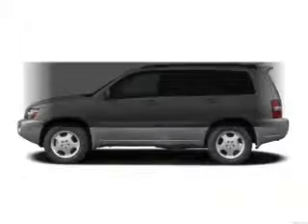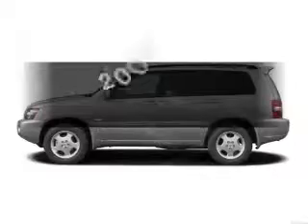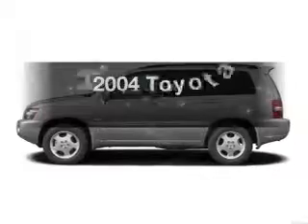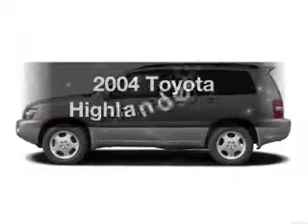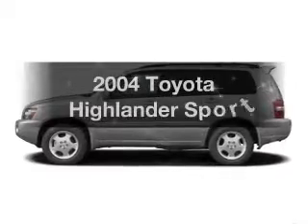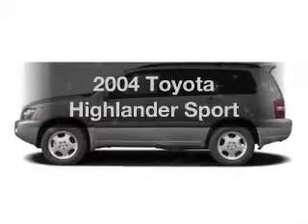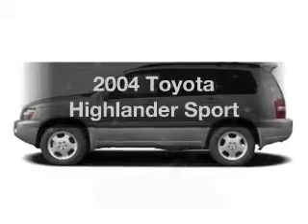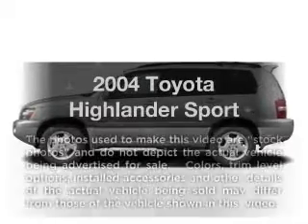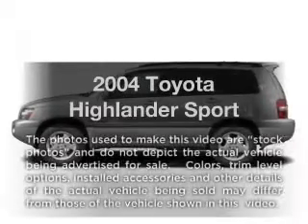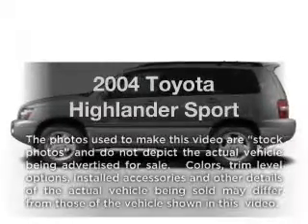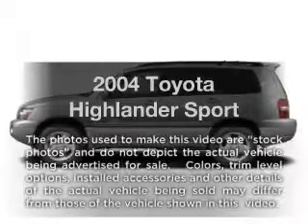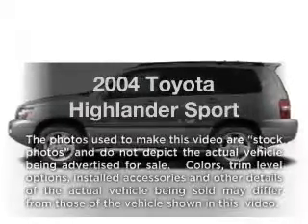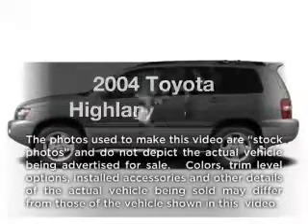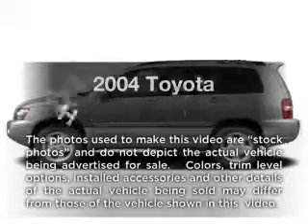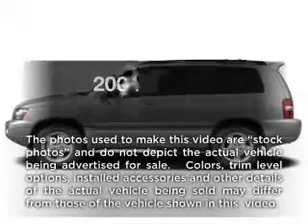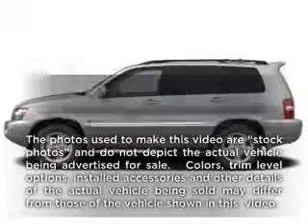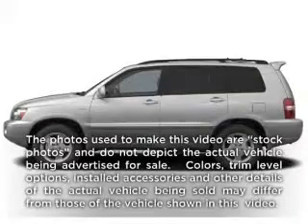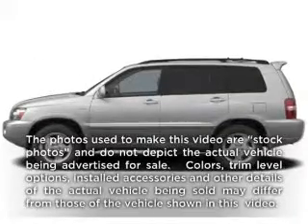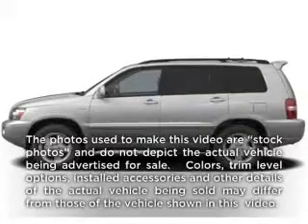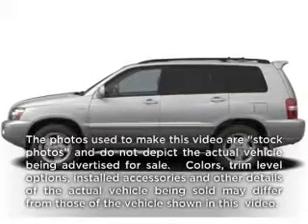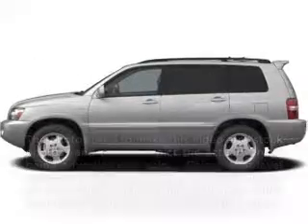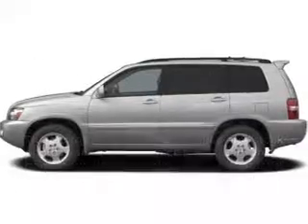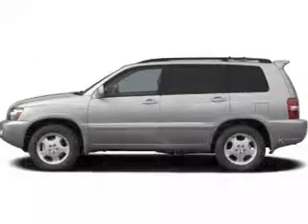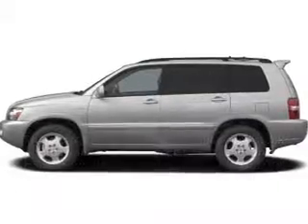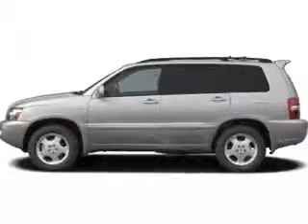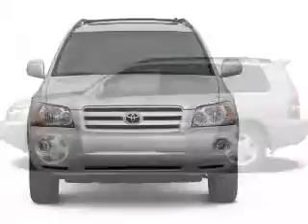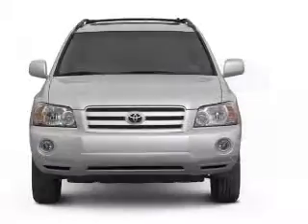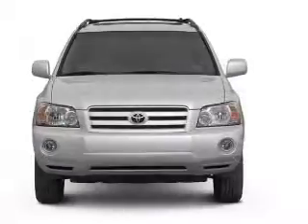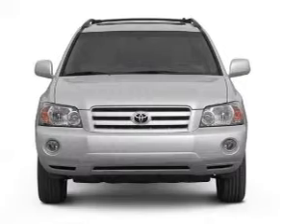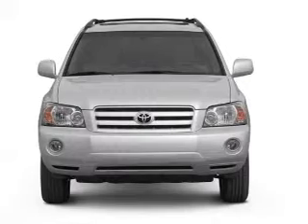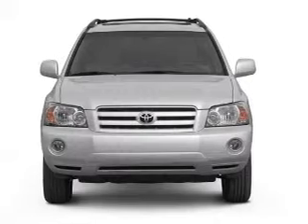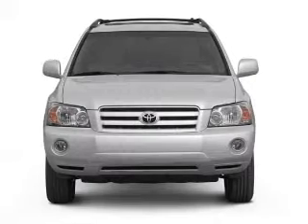Presenting the 2004 Toyota Highlander. If you're looking for an automobile with great attributes, look no further.